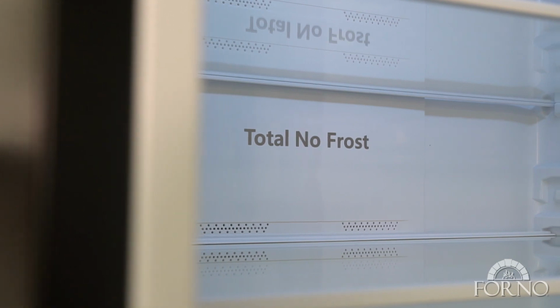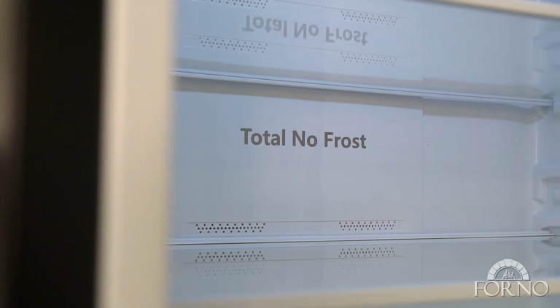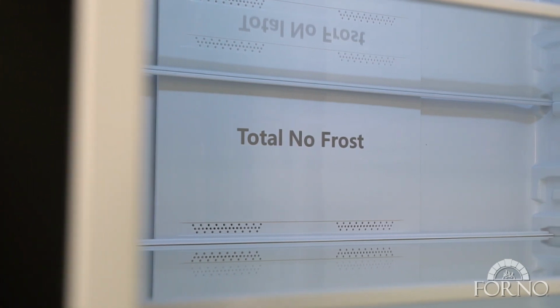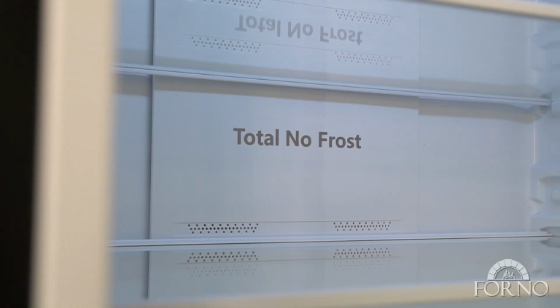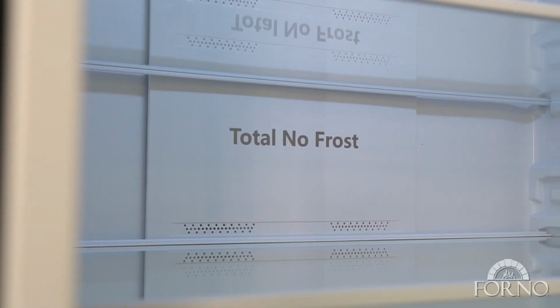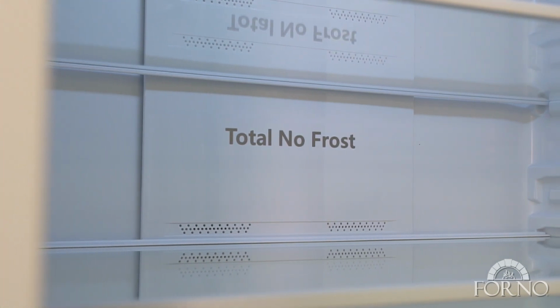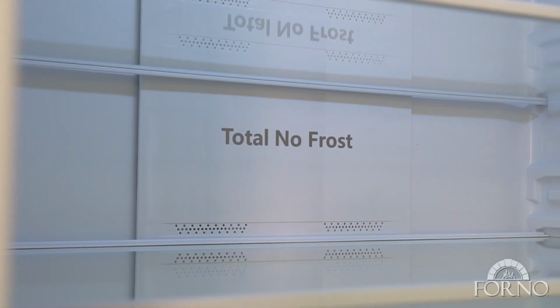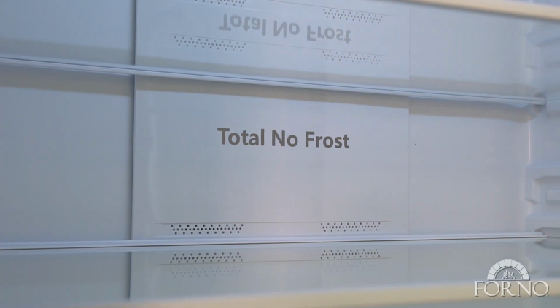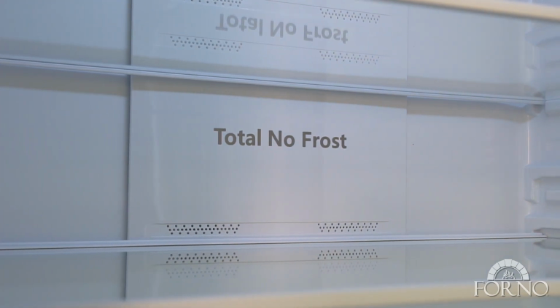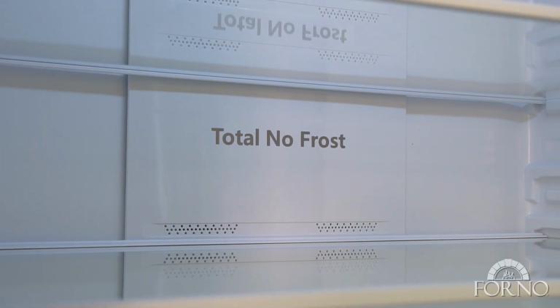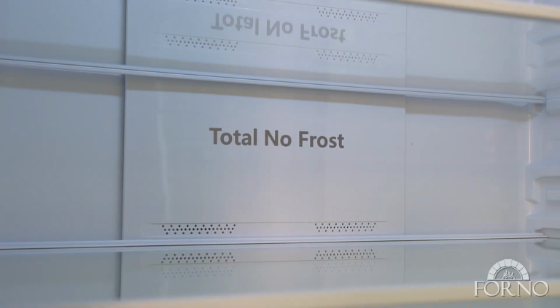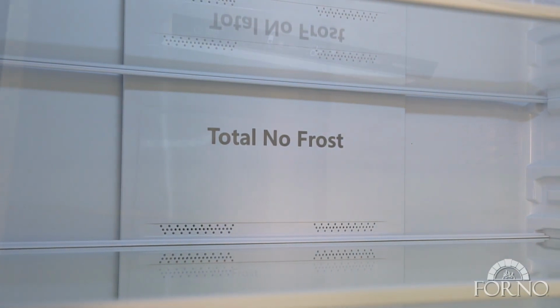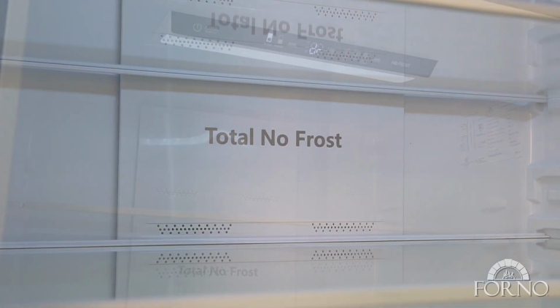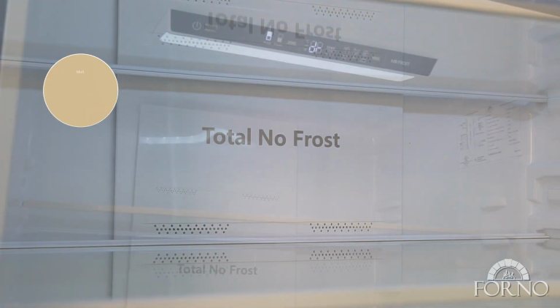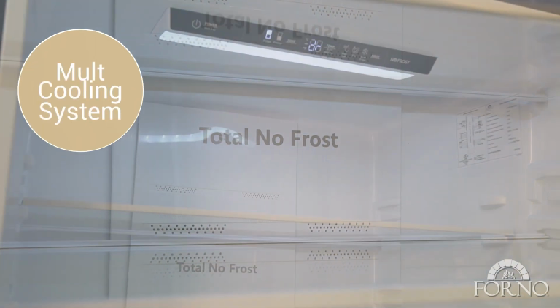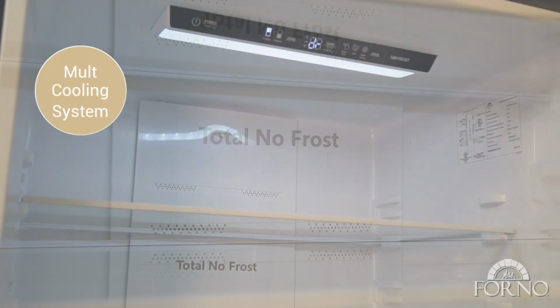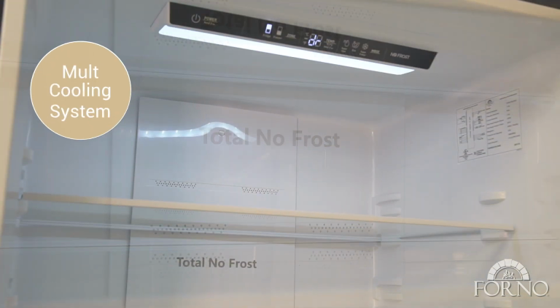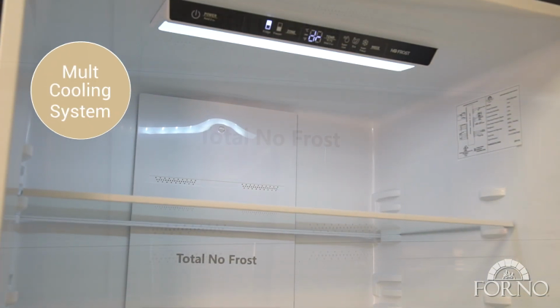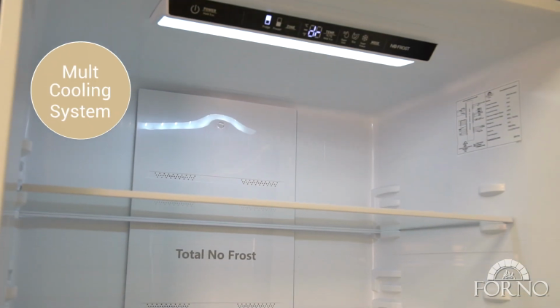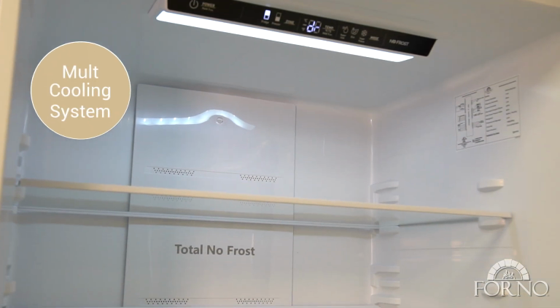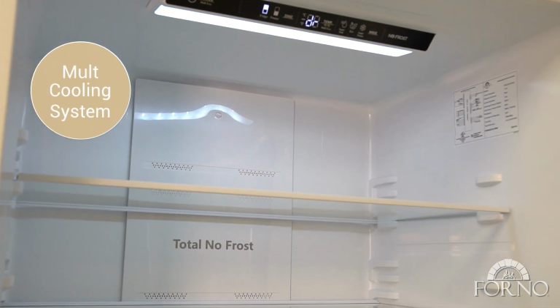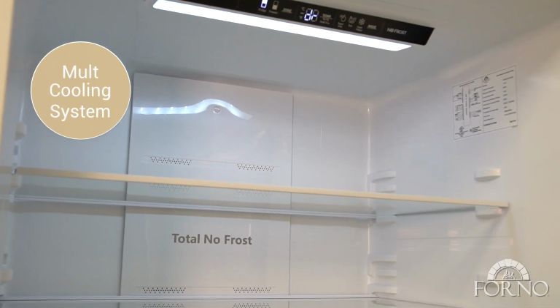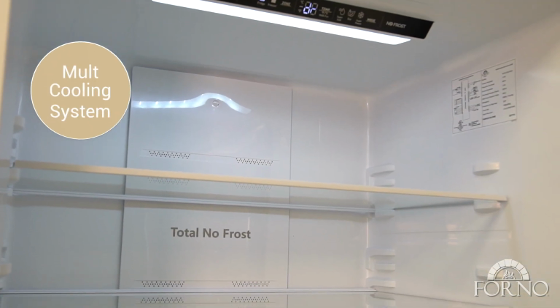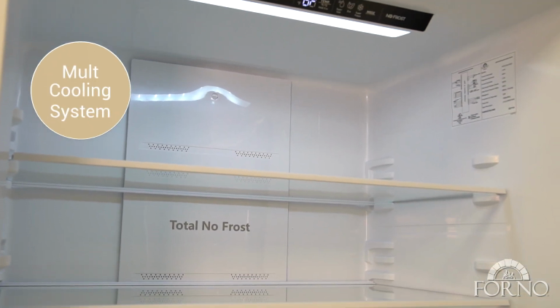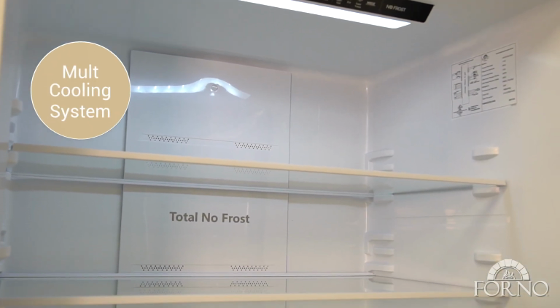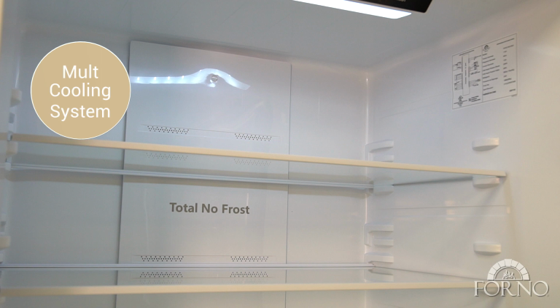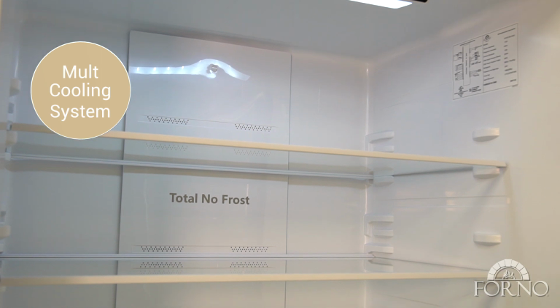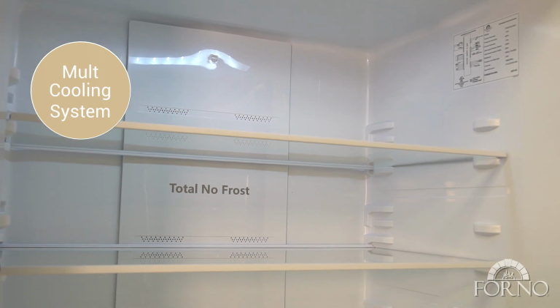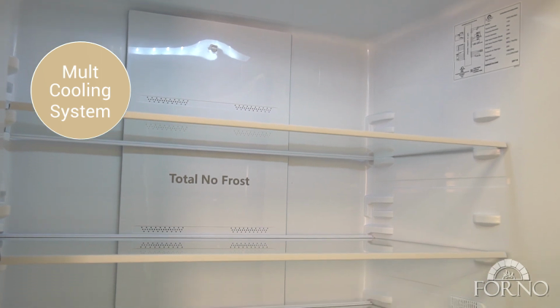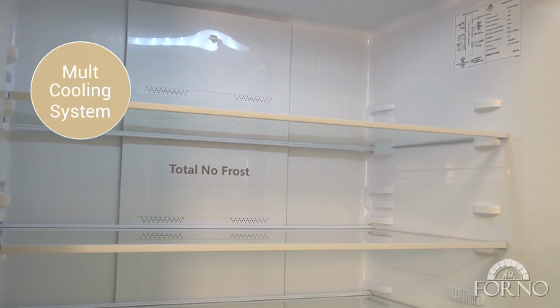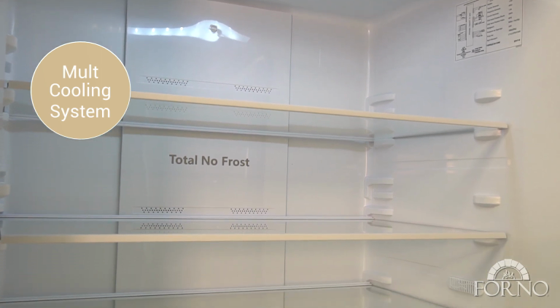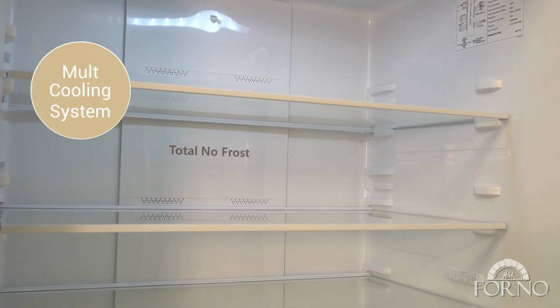Total frost free with a multi air flow cooling system that boasts air circulation throughout the appliance.